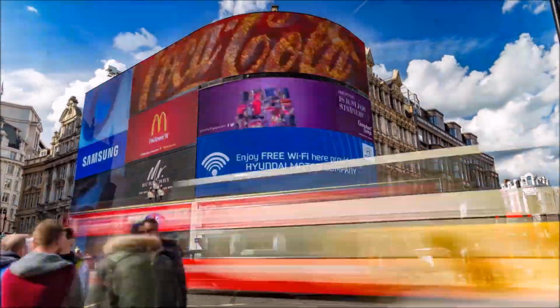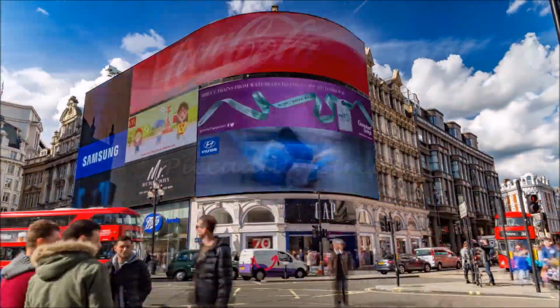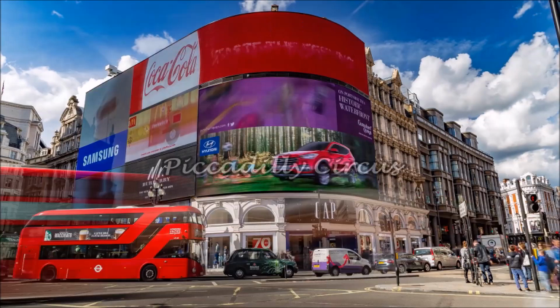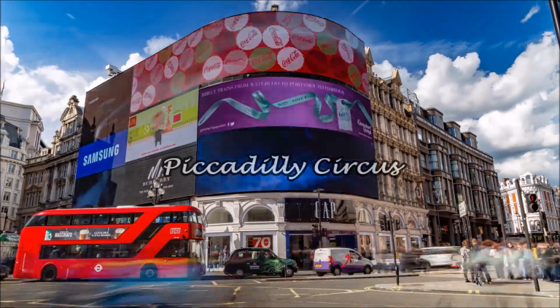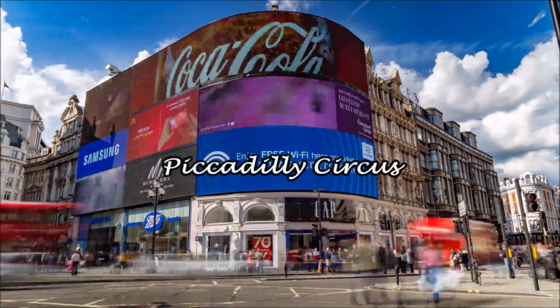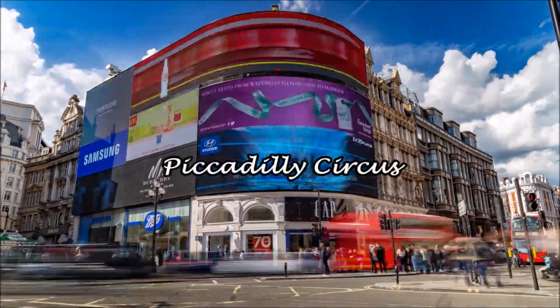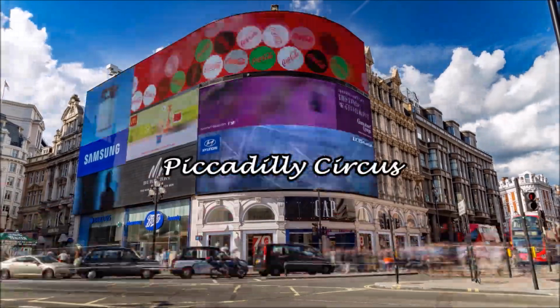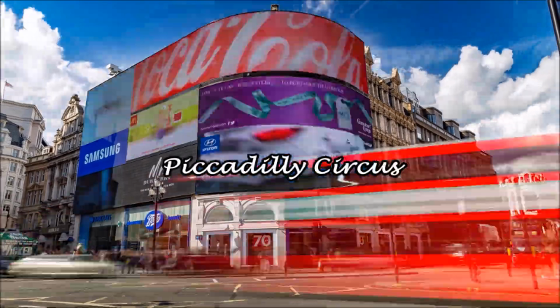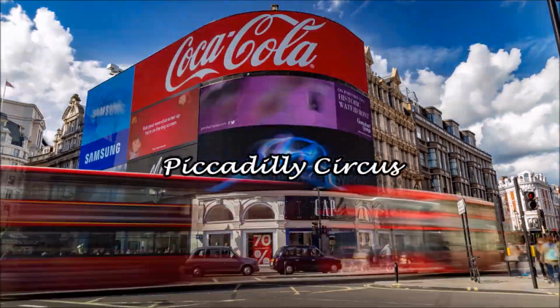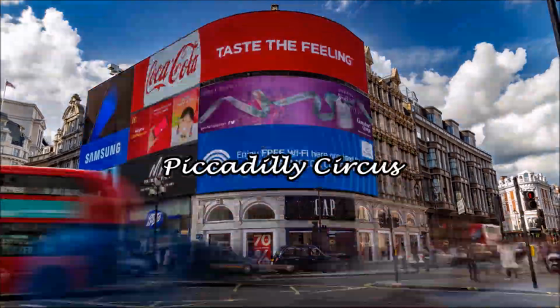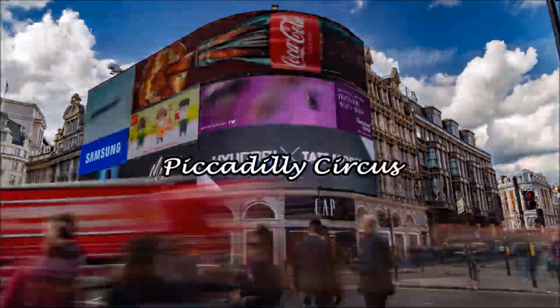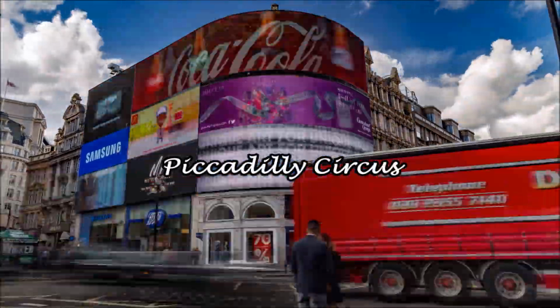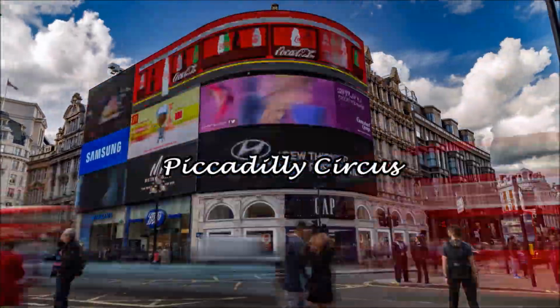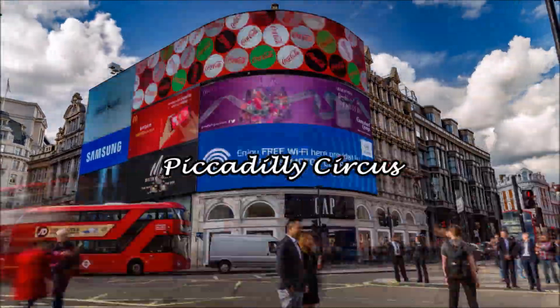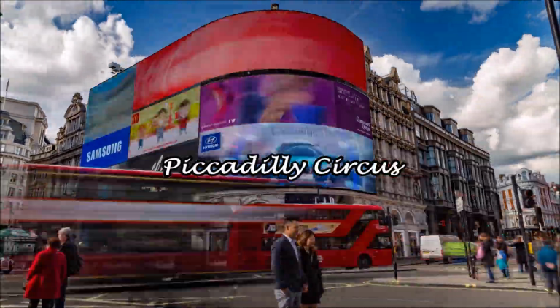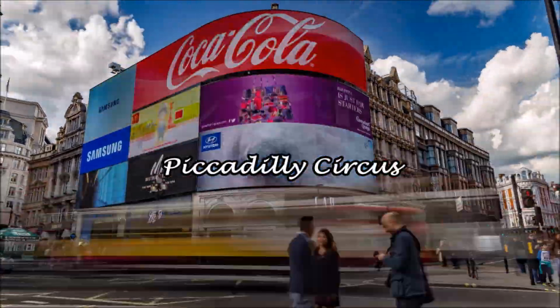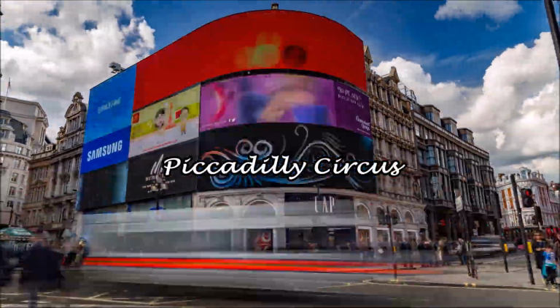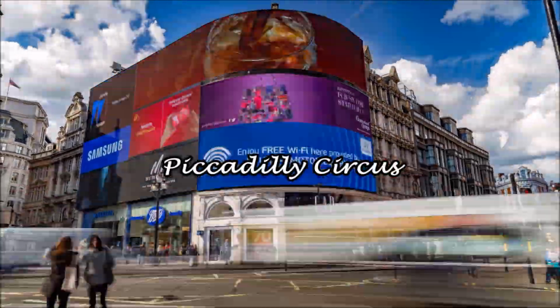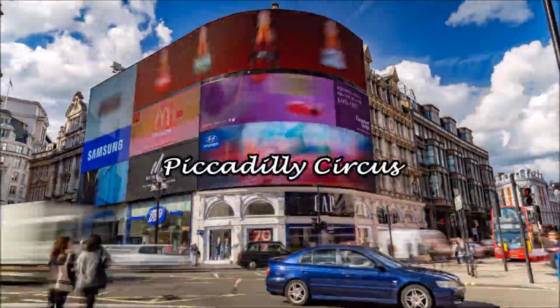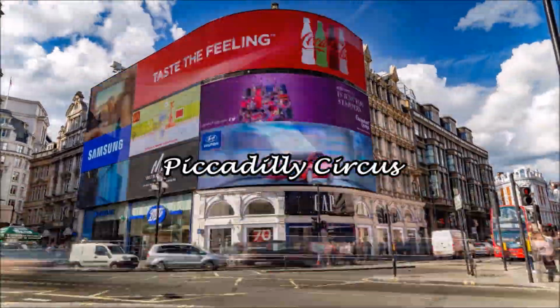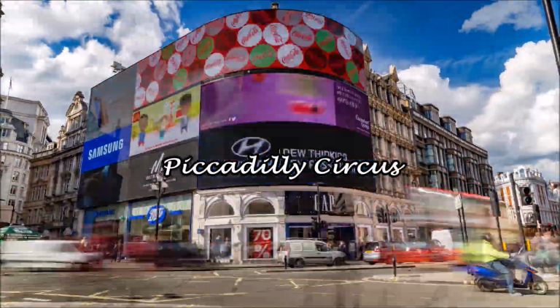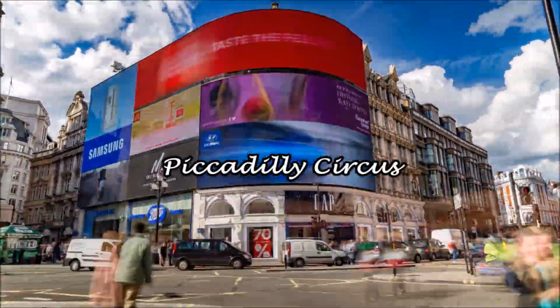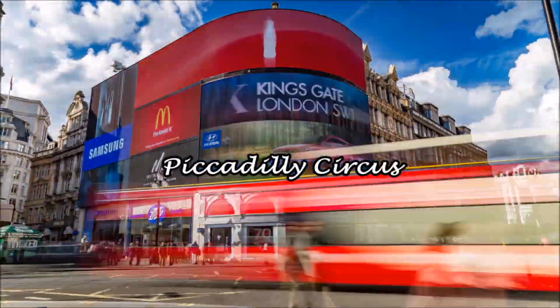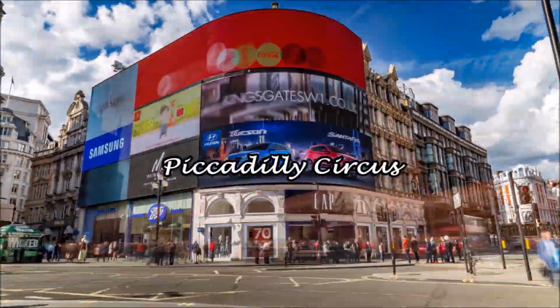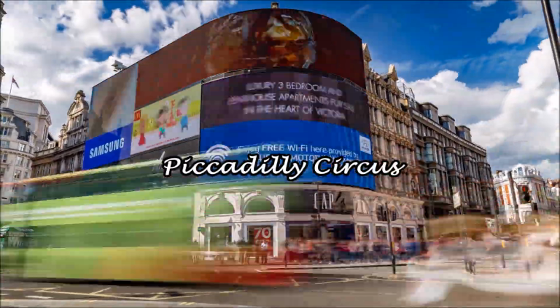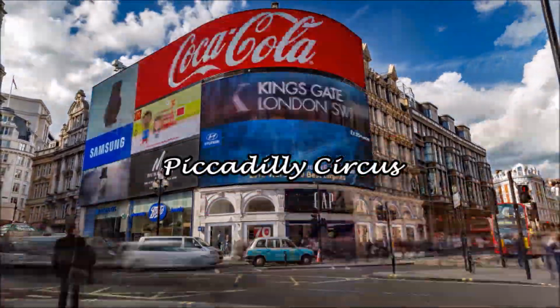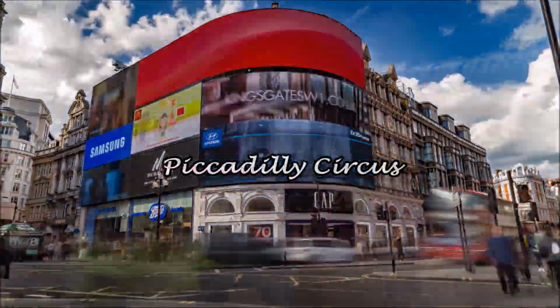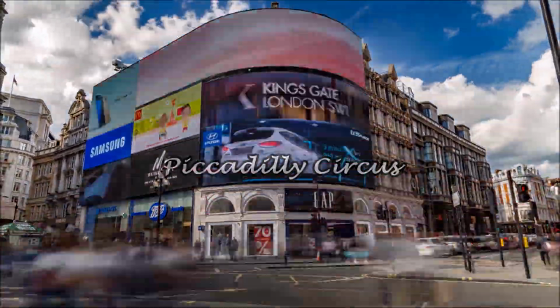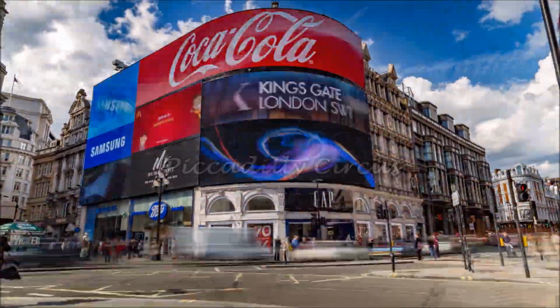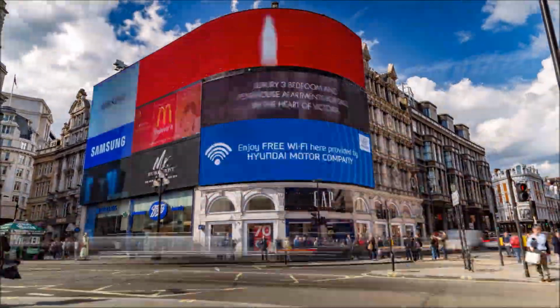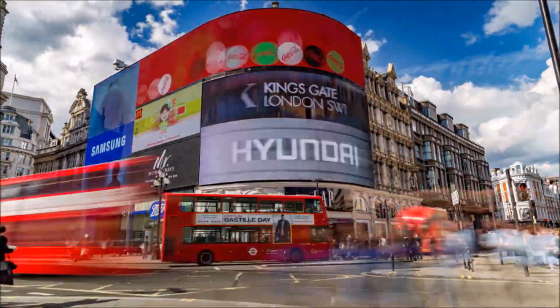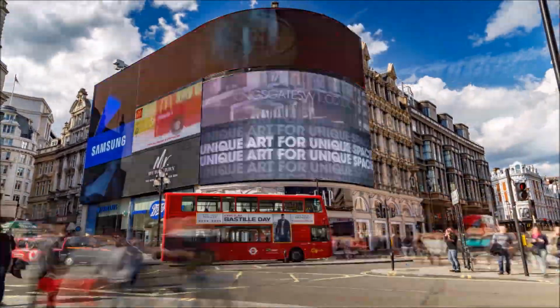From here it's a short walk to Piccadilly Circus, where you can see the neon lights and the statue of Anteros.